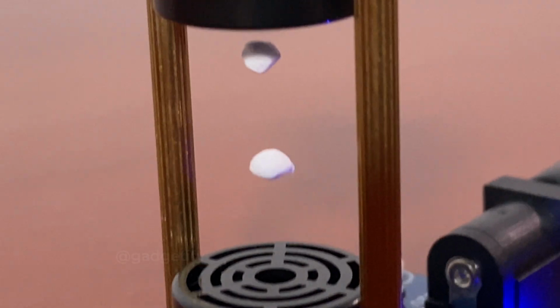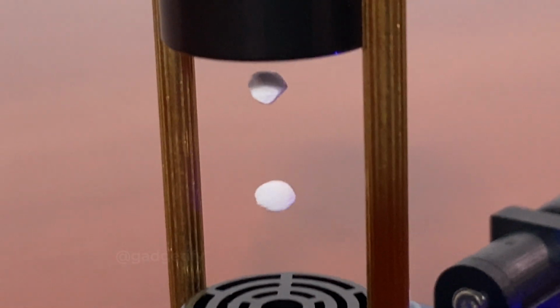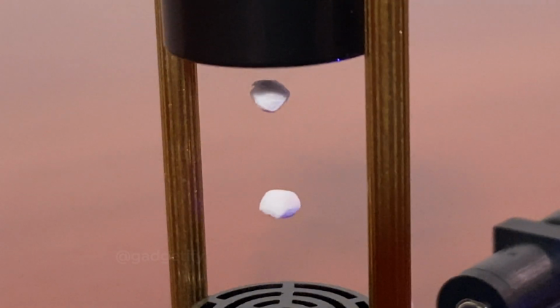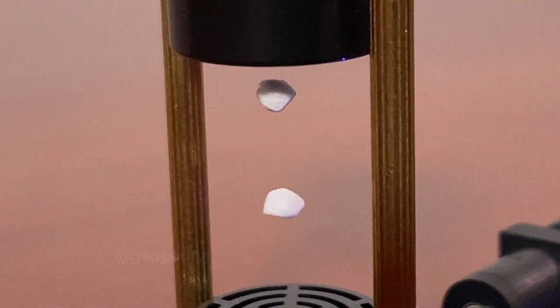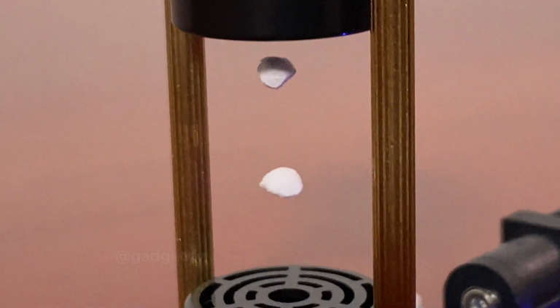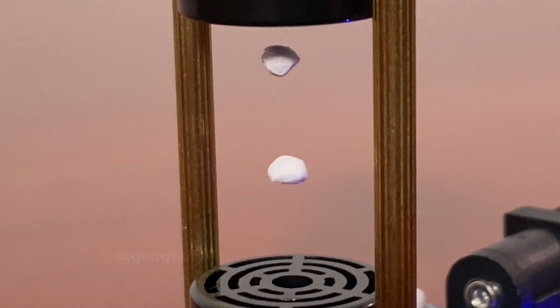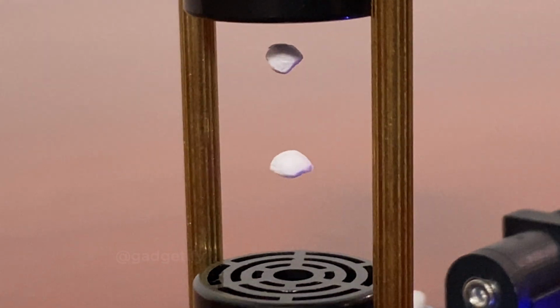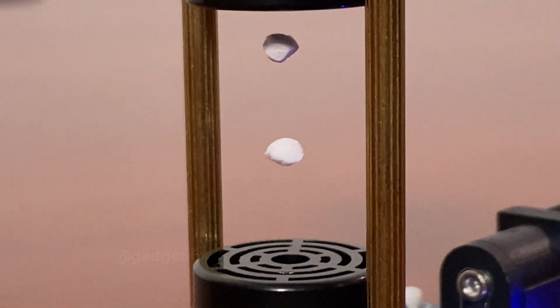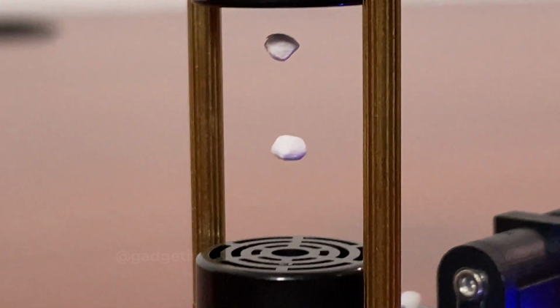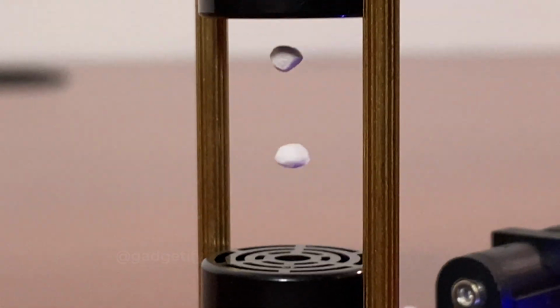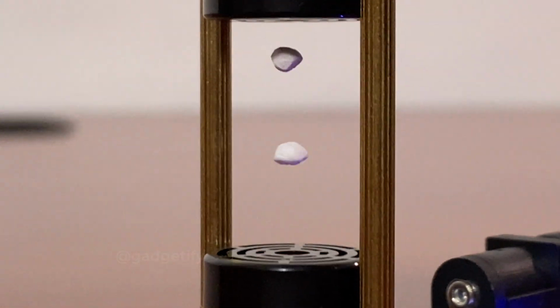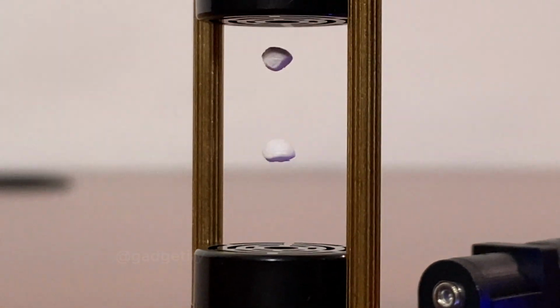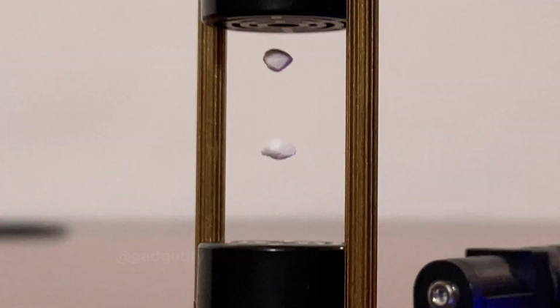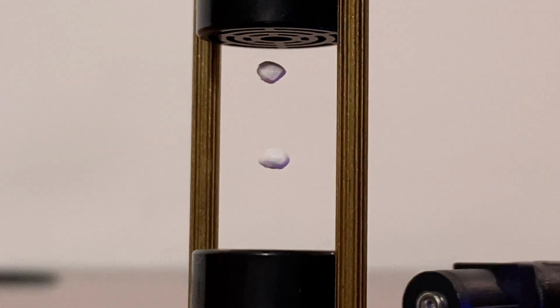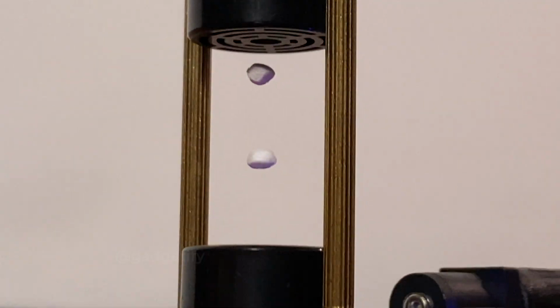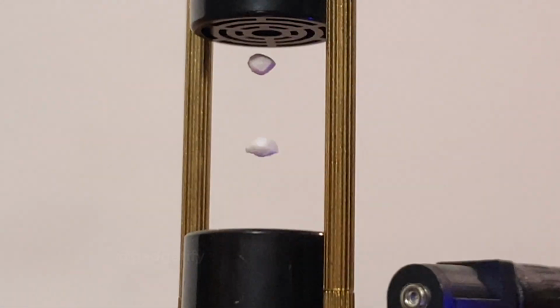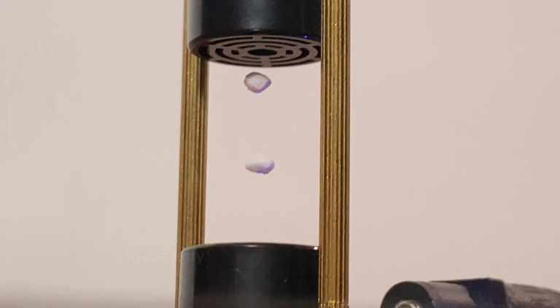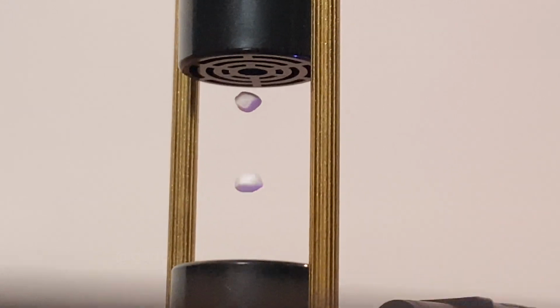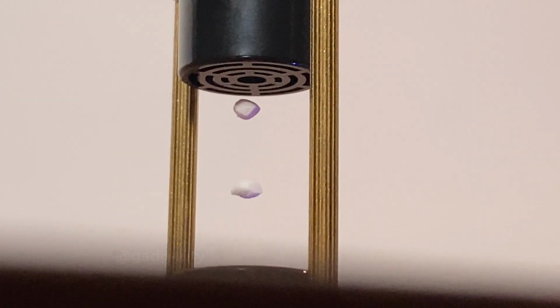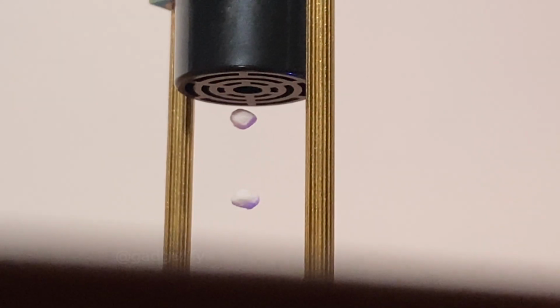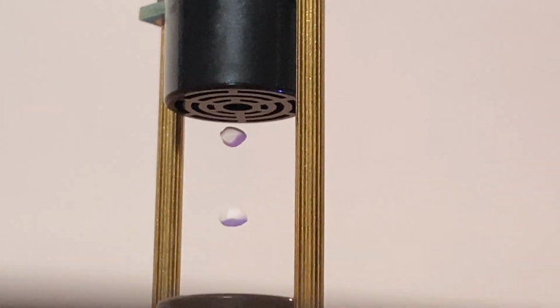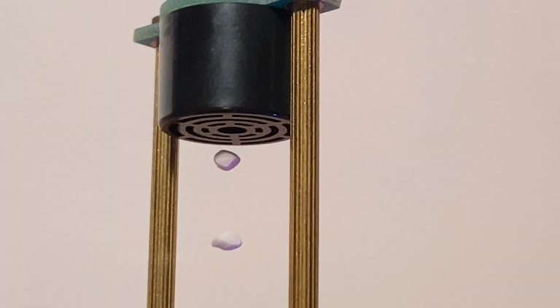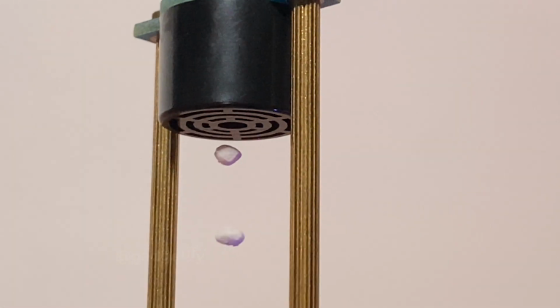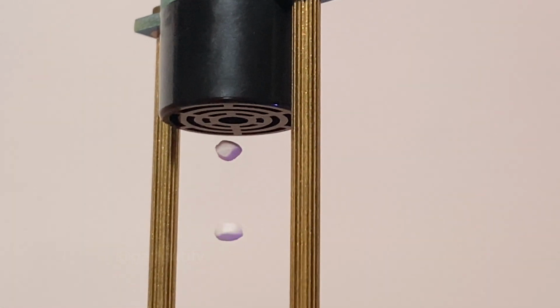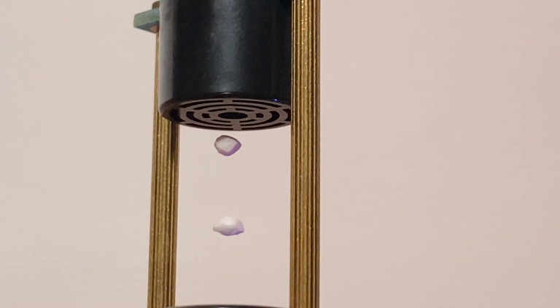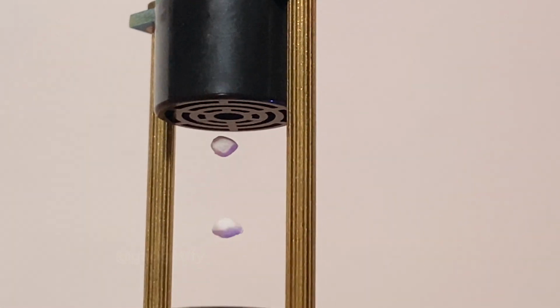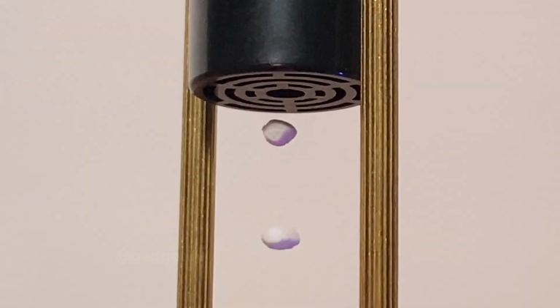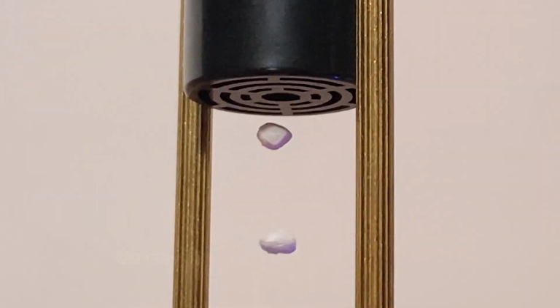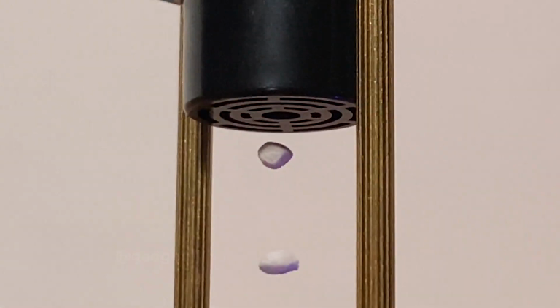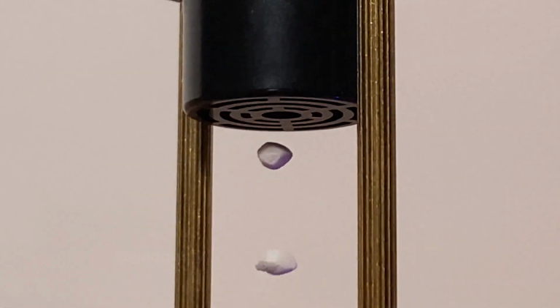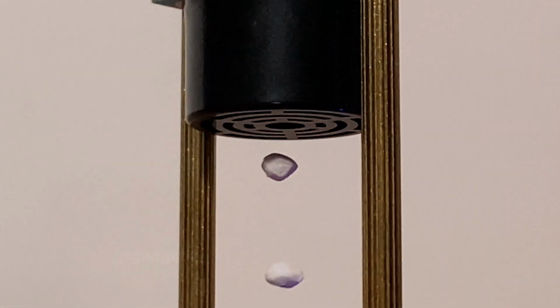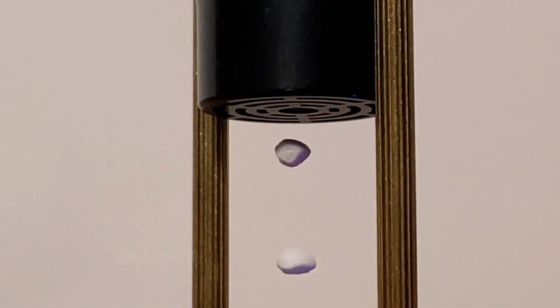Did you know that you can levitate tiny objects with sound? These acoustic levitators let you do that at home. They work on water droplets too.